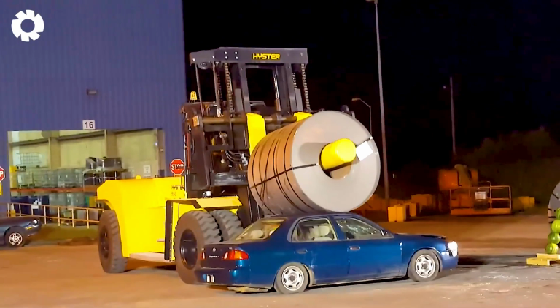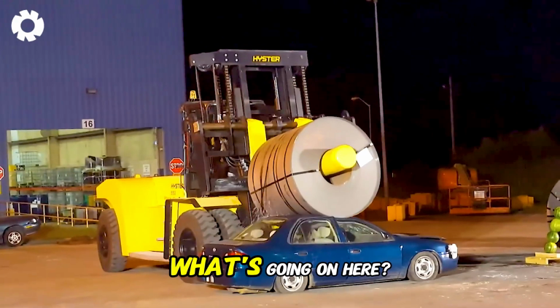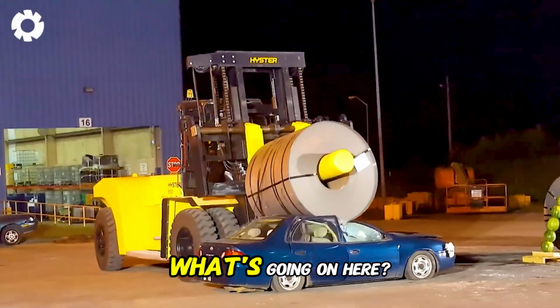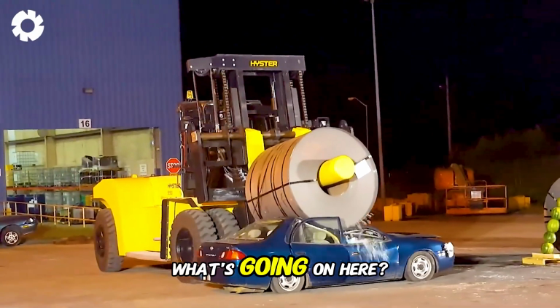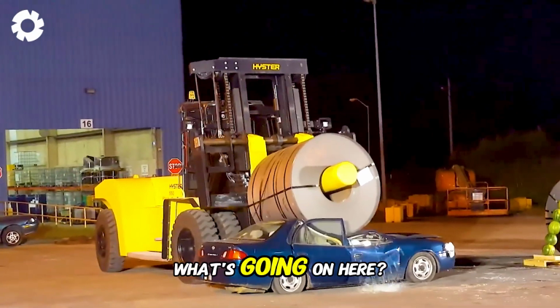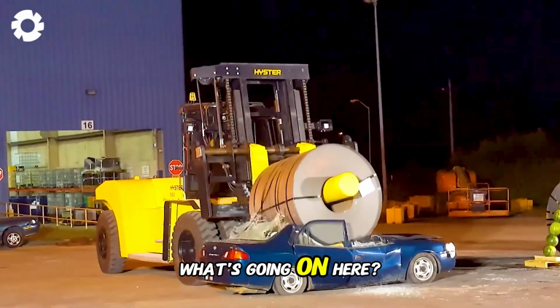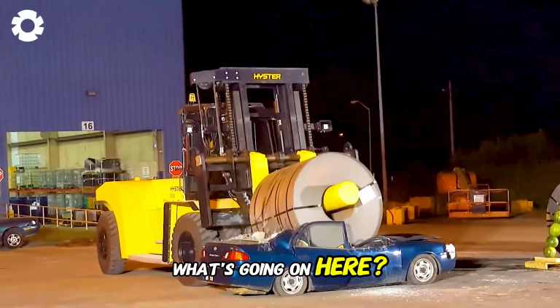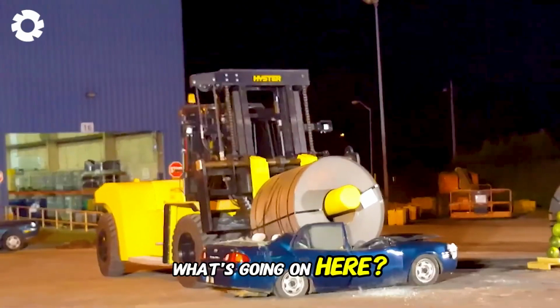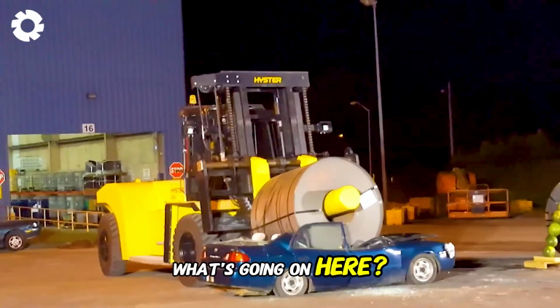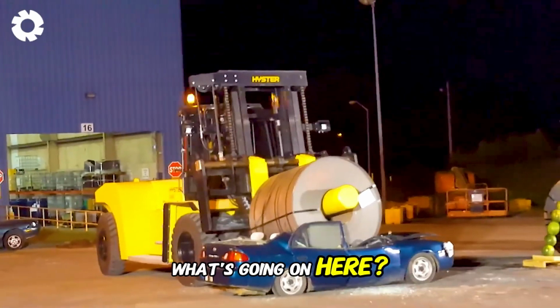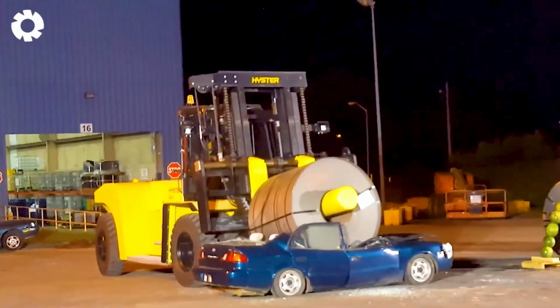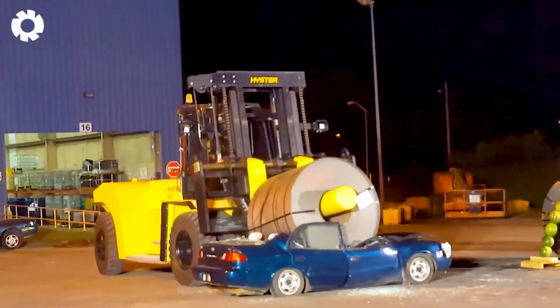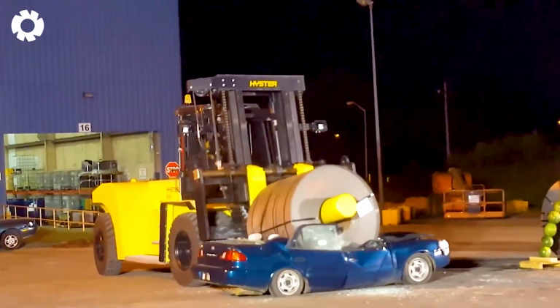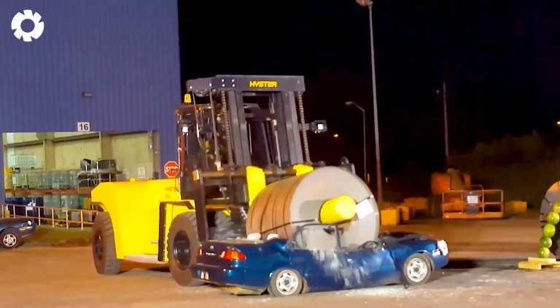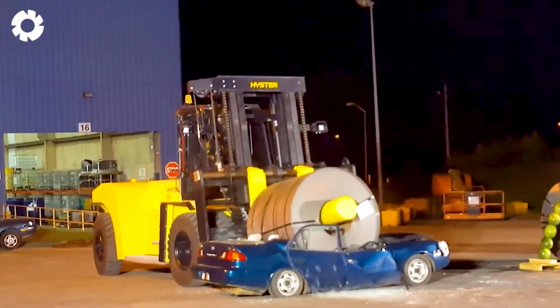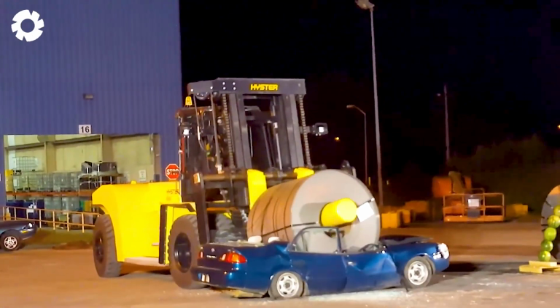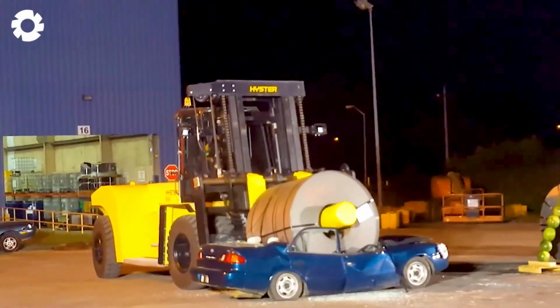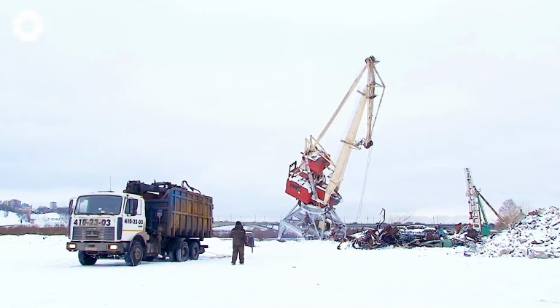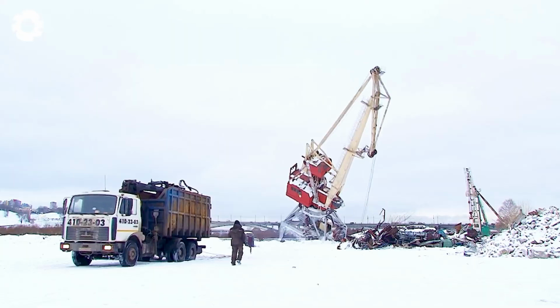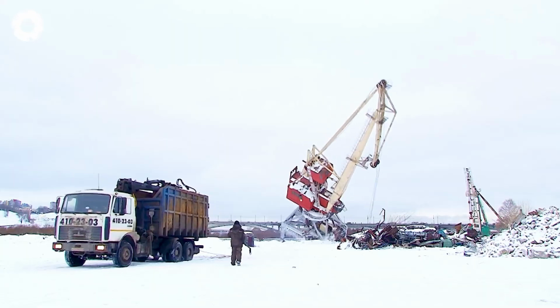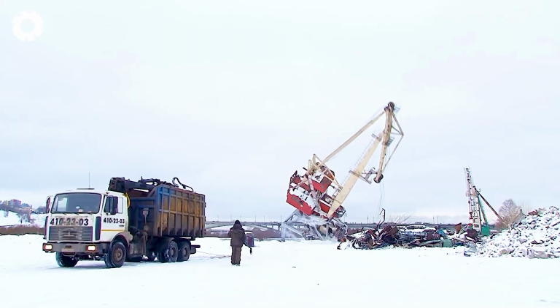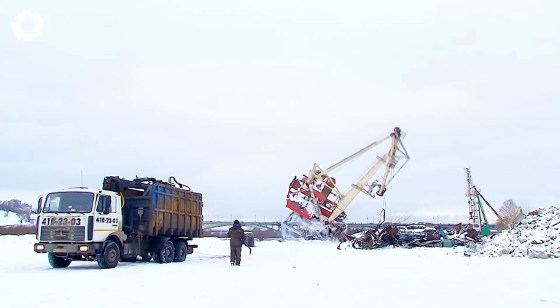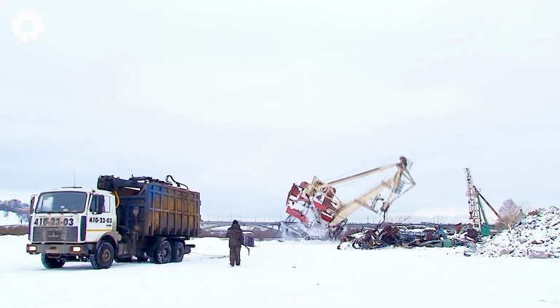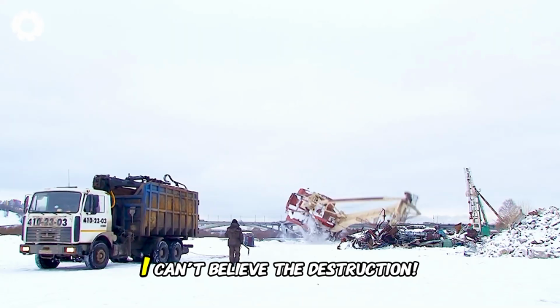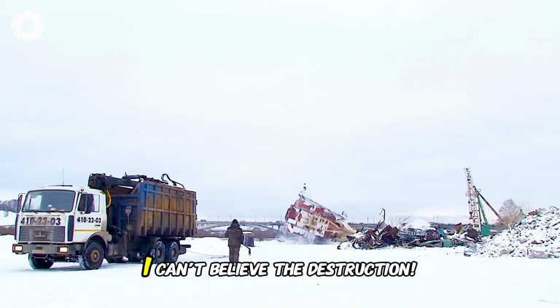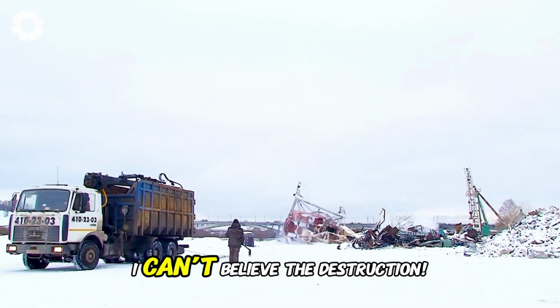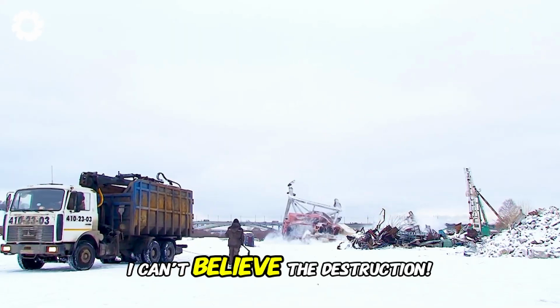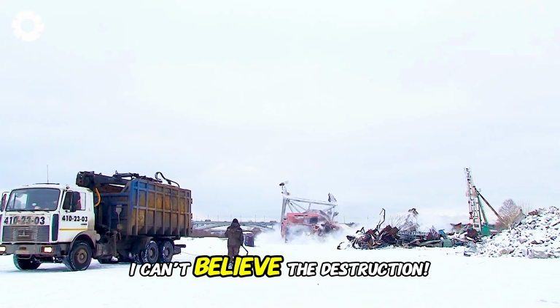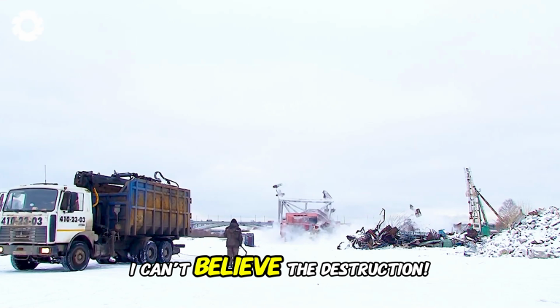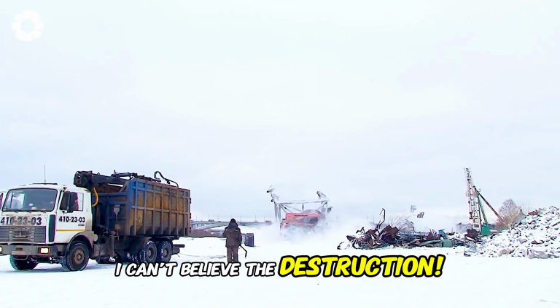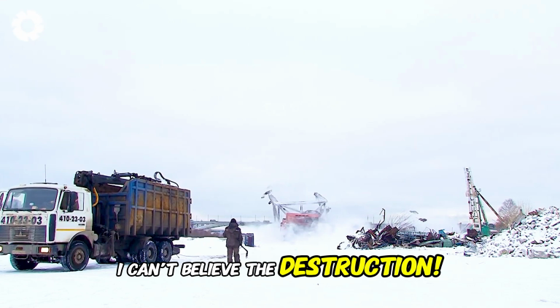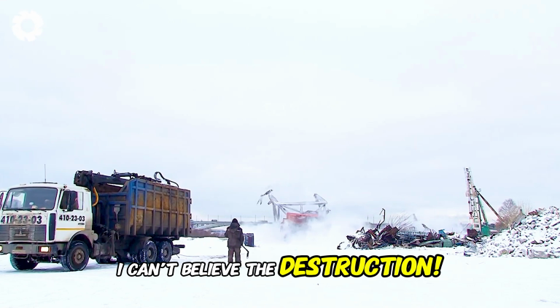What's going on here? I can't believe the destruction!